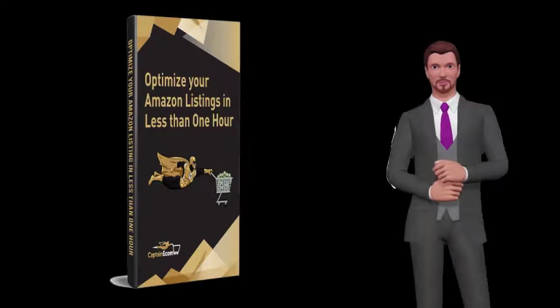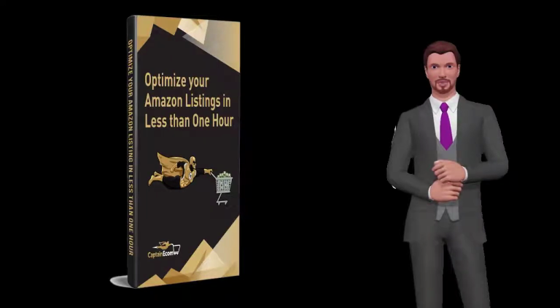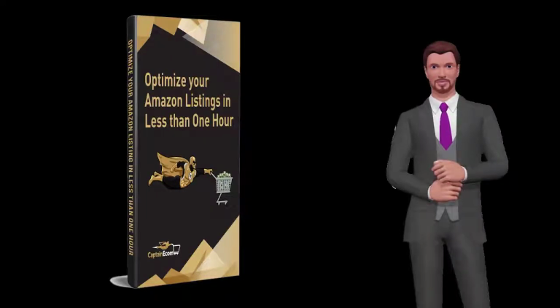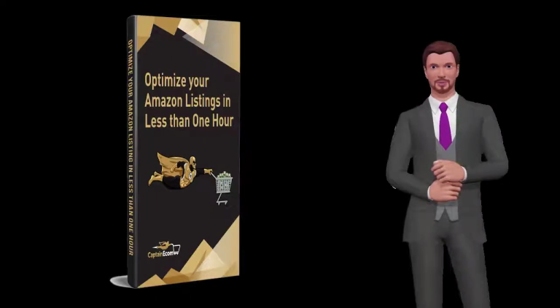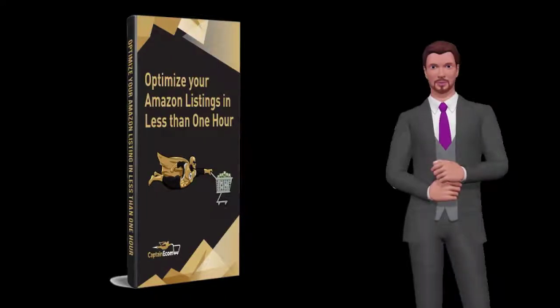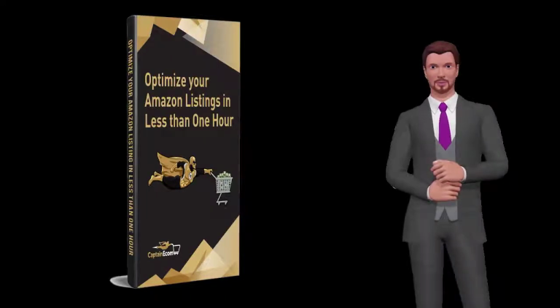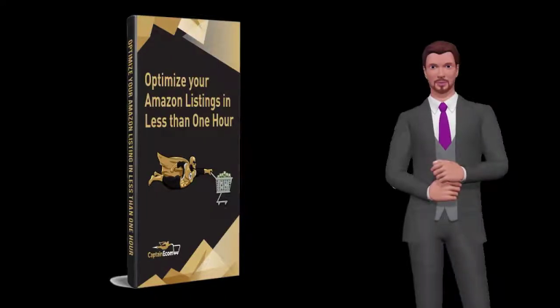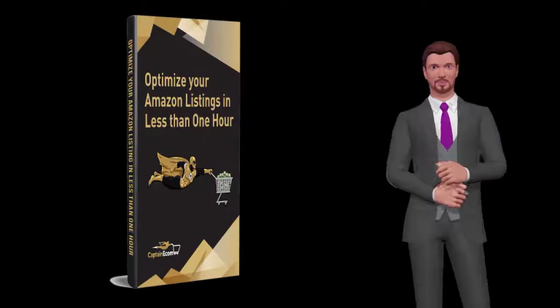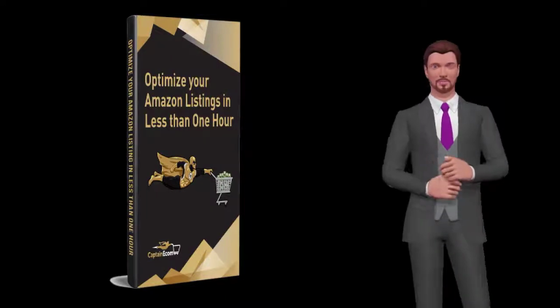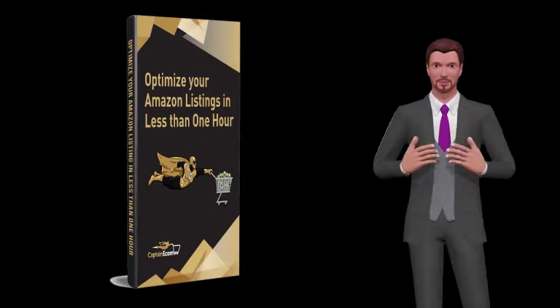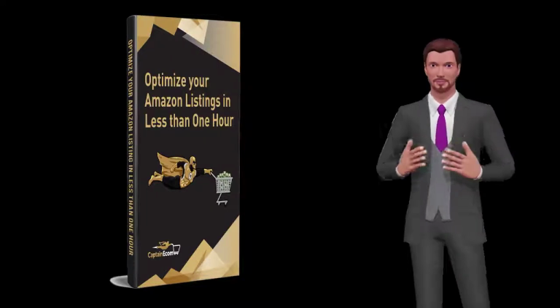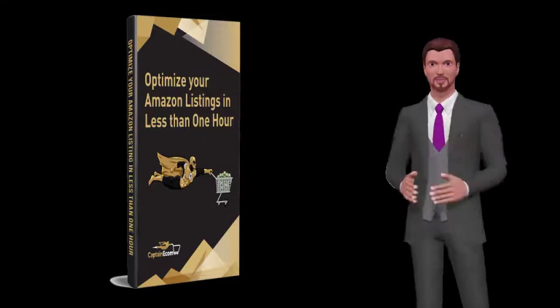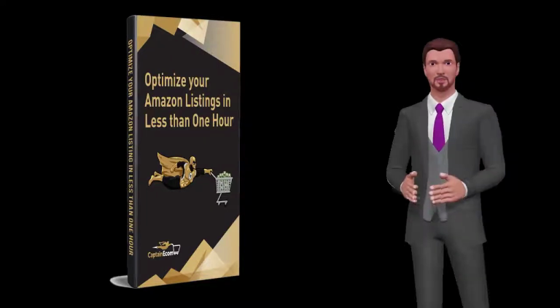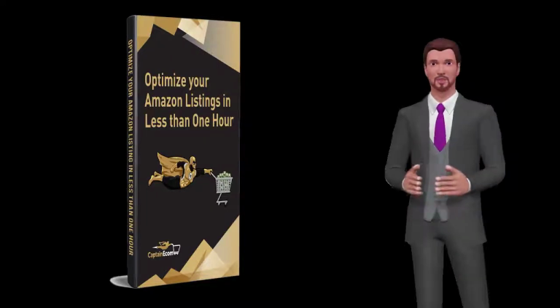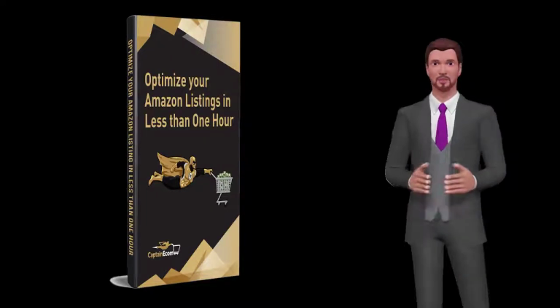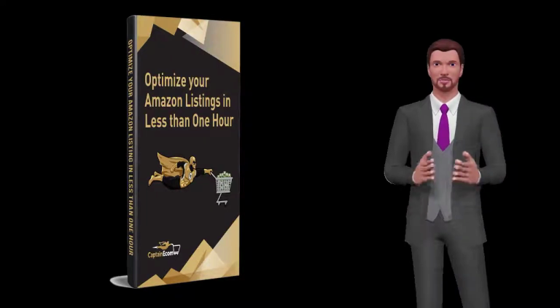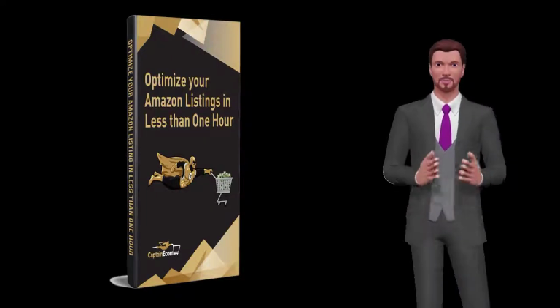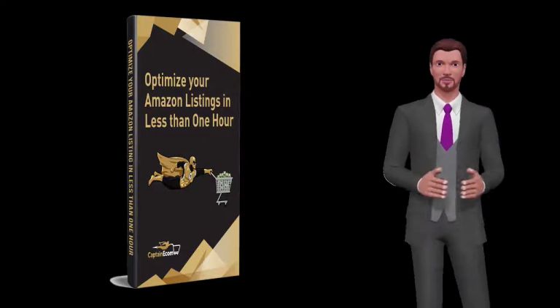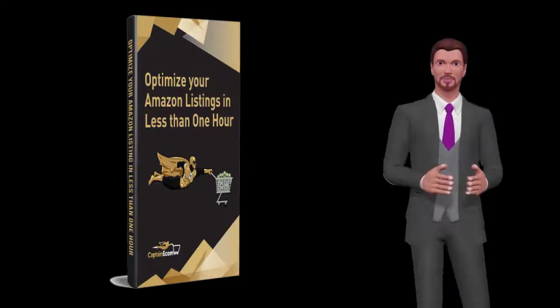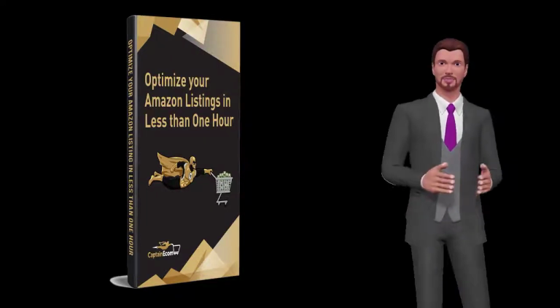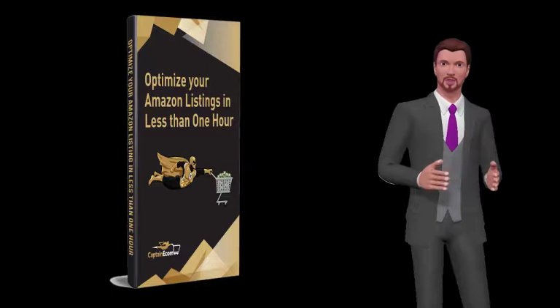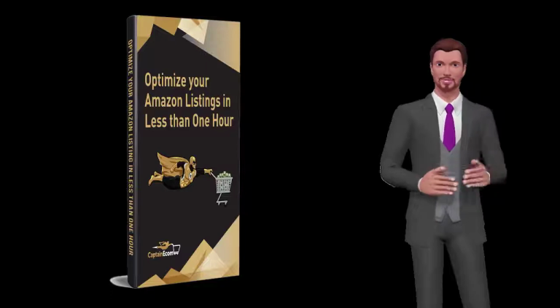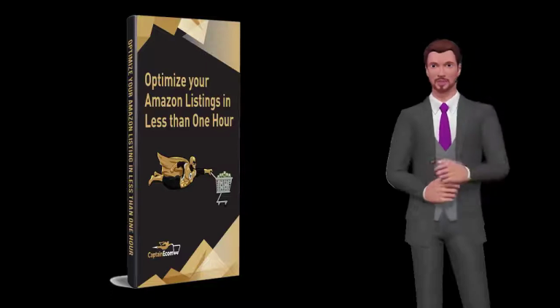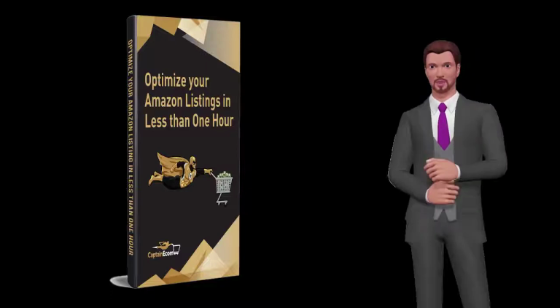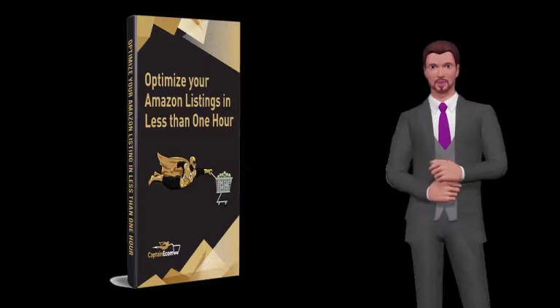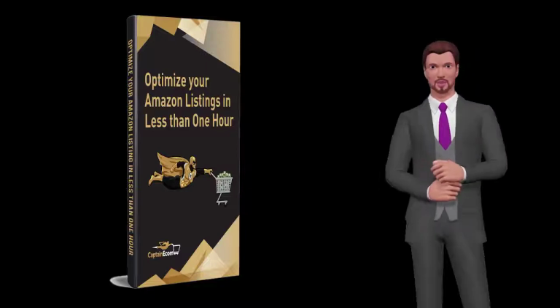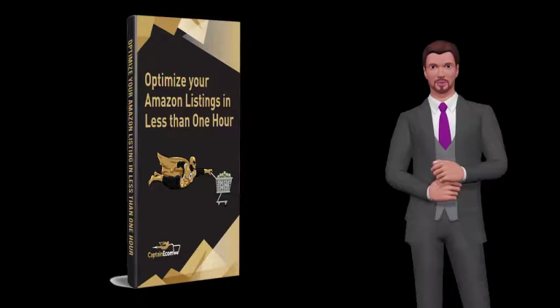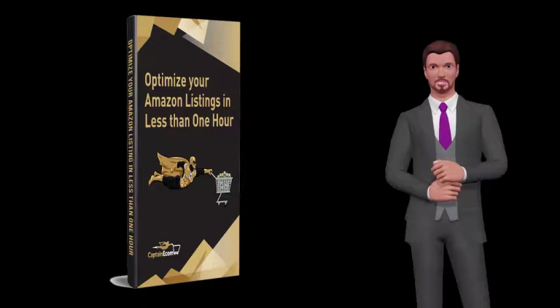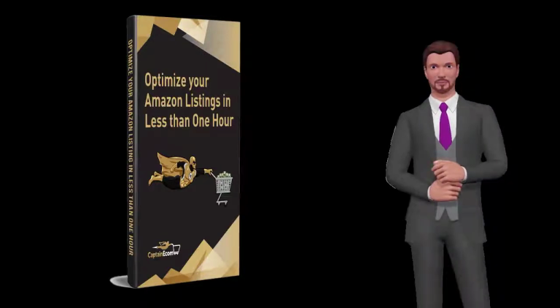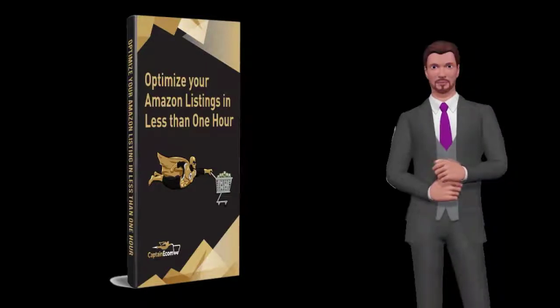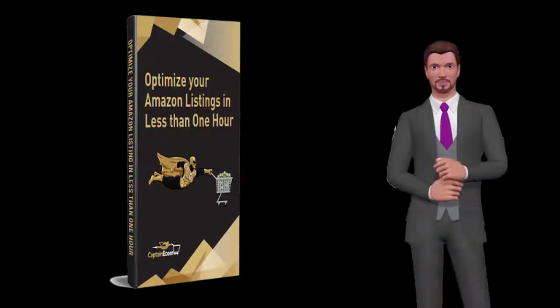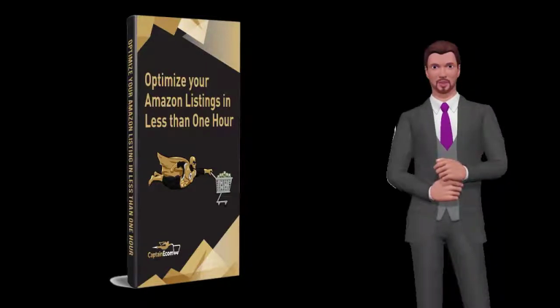To get the FBA Power Program or to see a complete review, click on the link that appears in the description below this video.